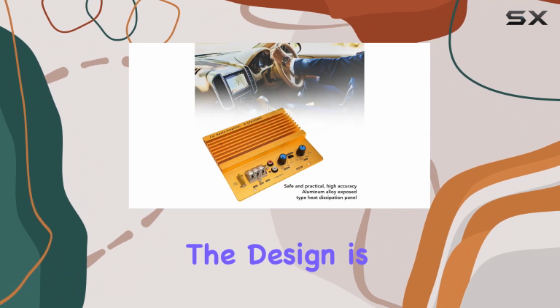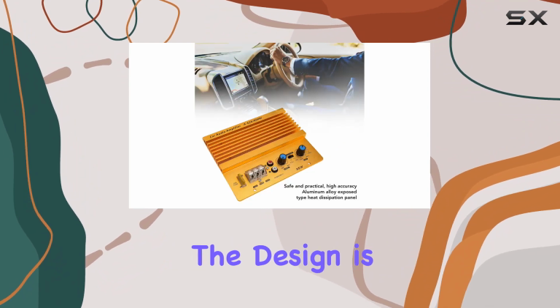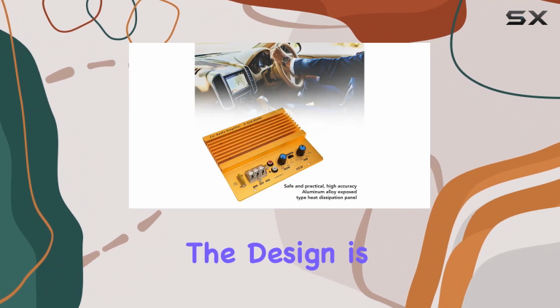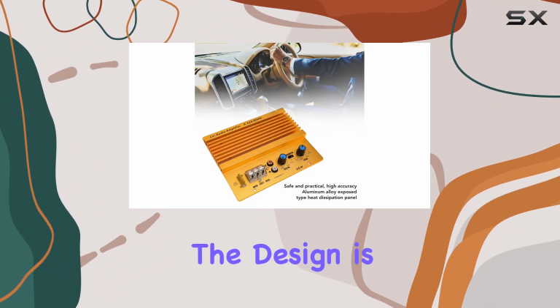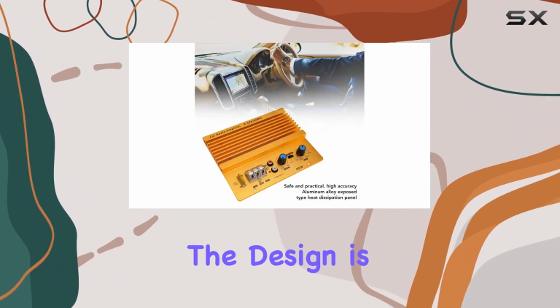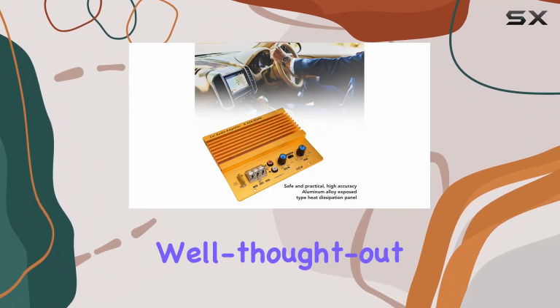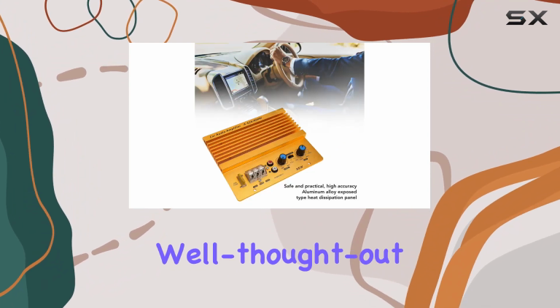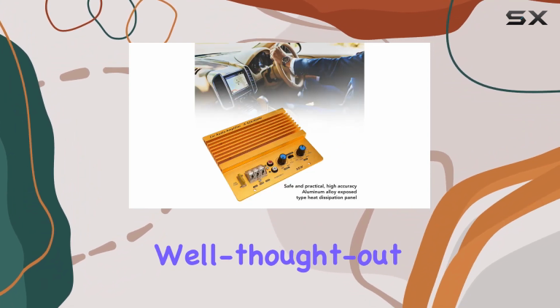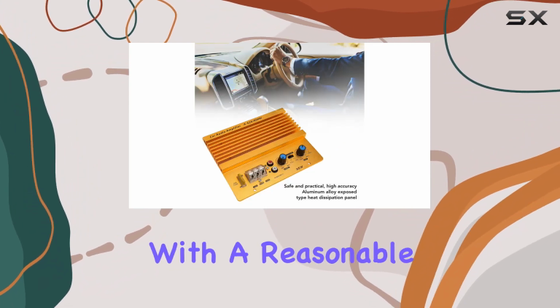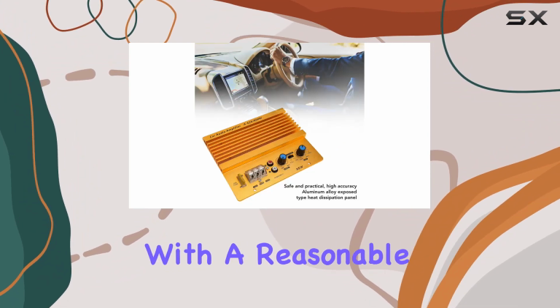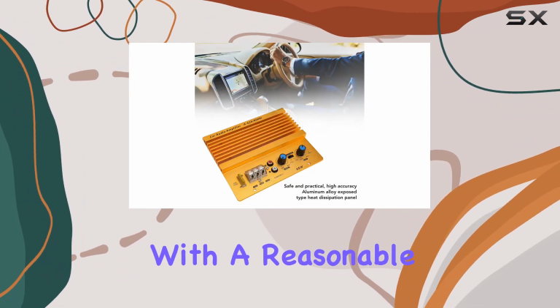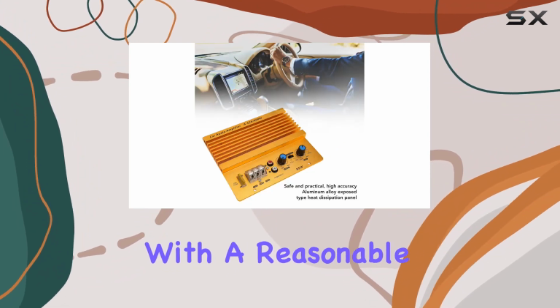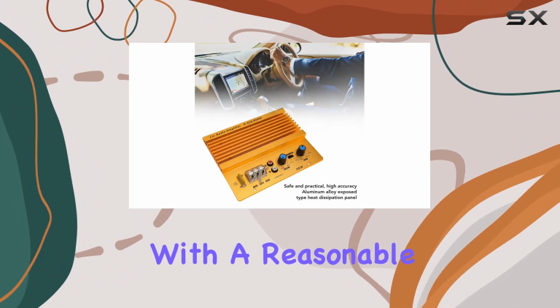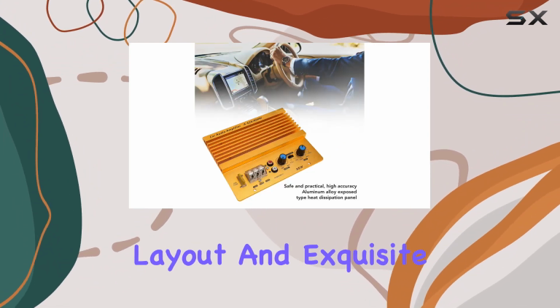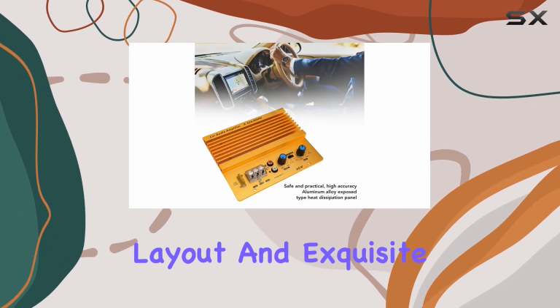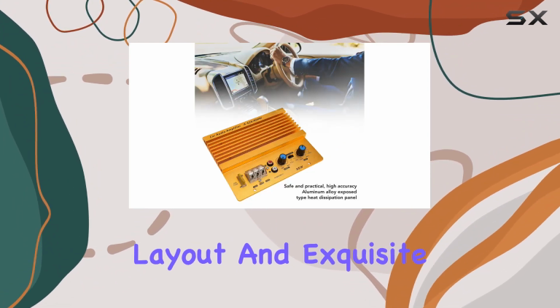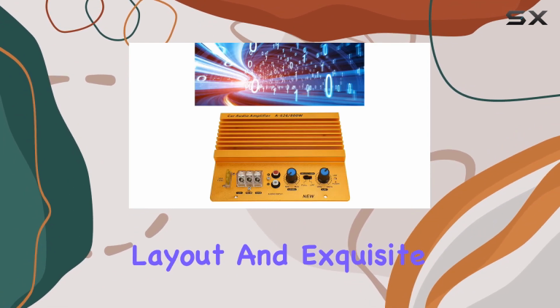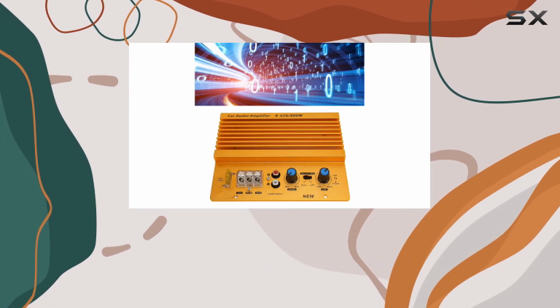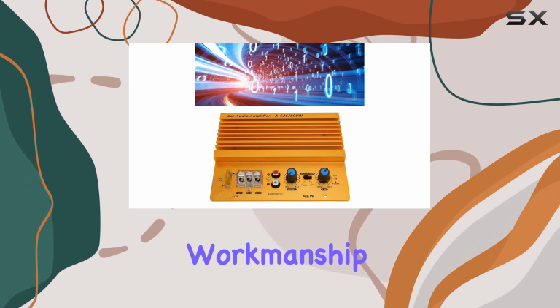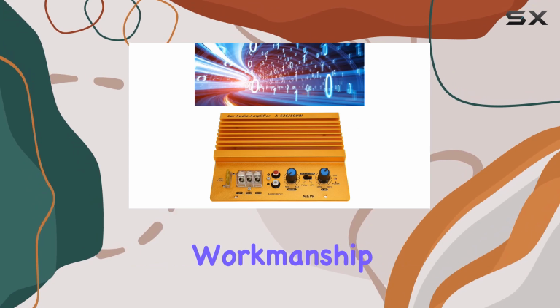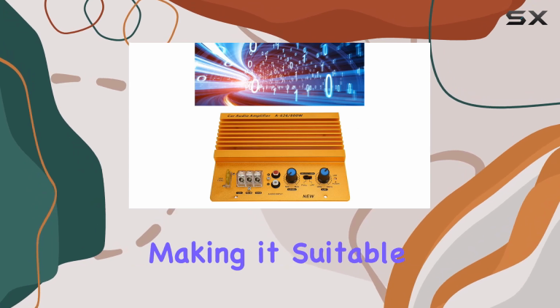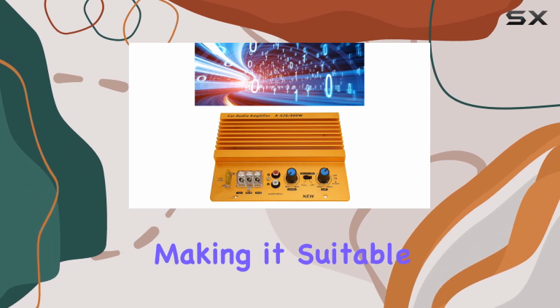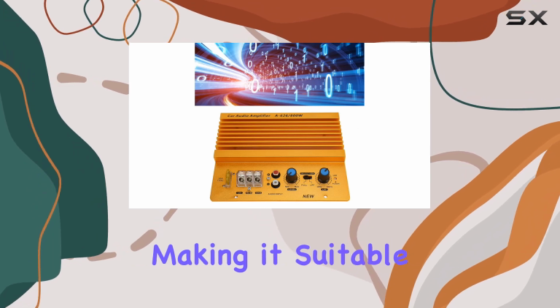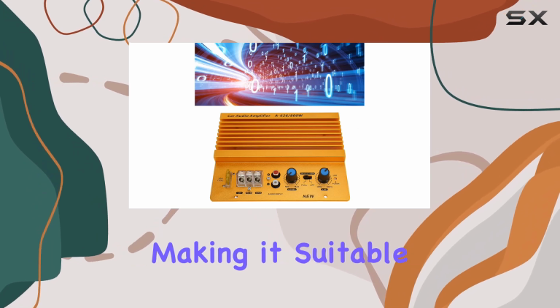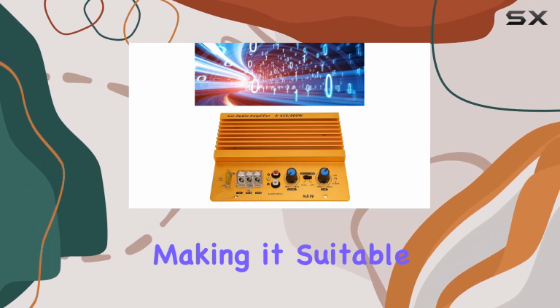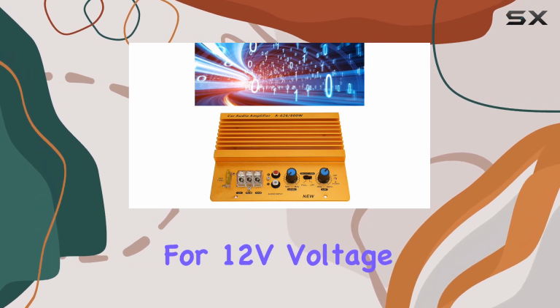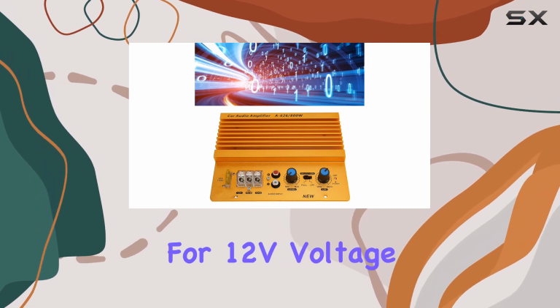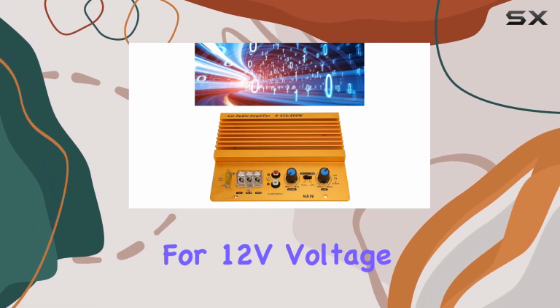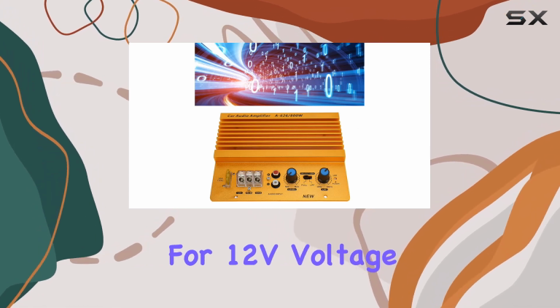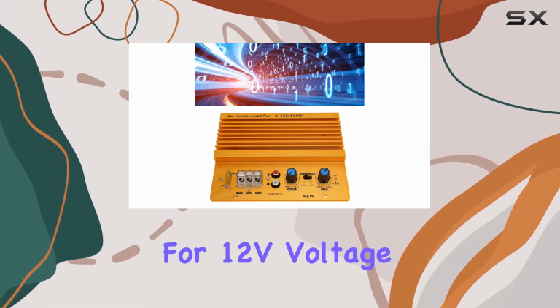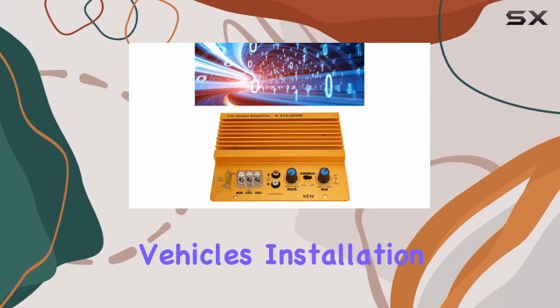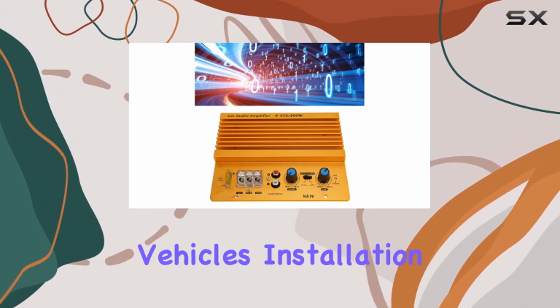The design is well thought out, with a reasonable layout and exquisite workmanship, making it suitable for 12V voltage vehicles.